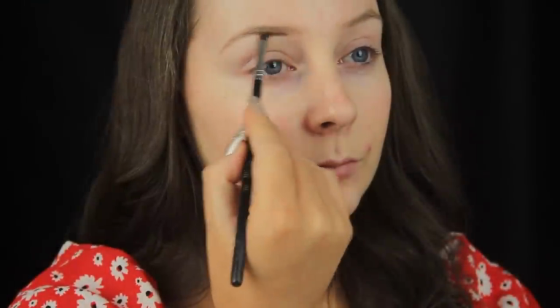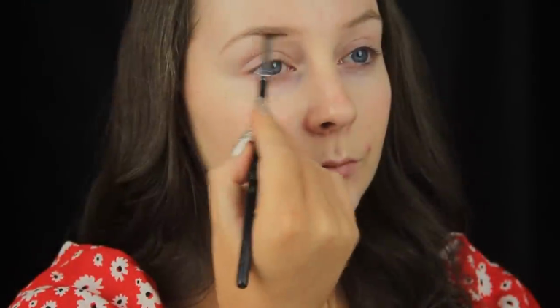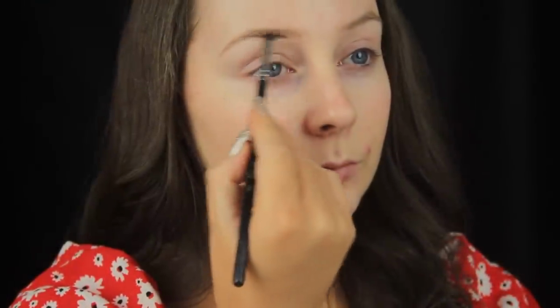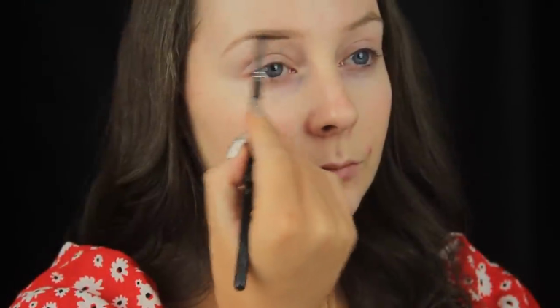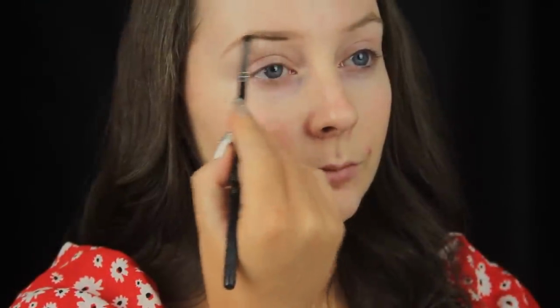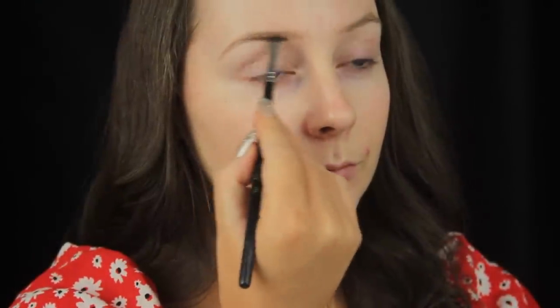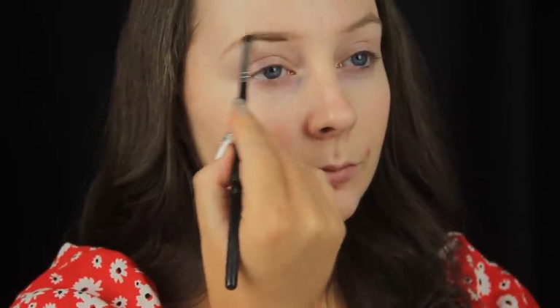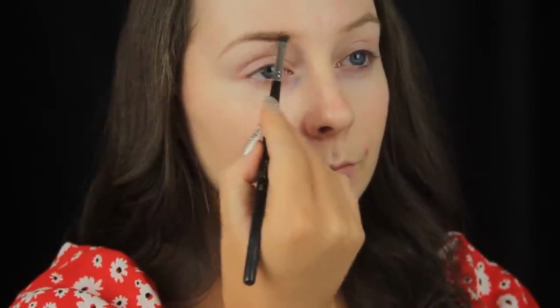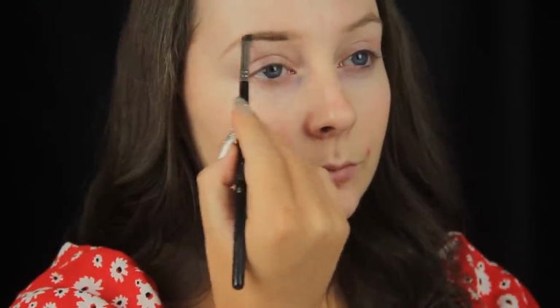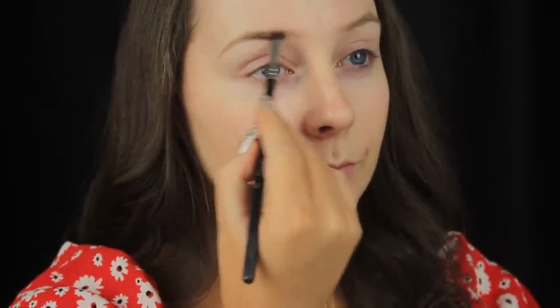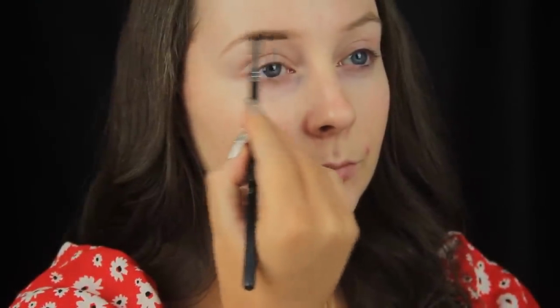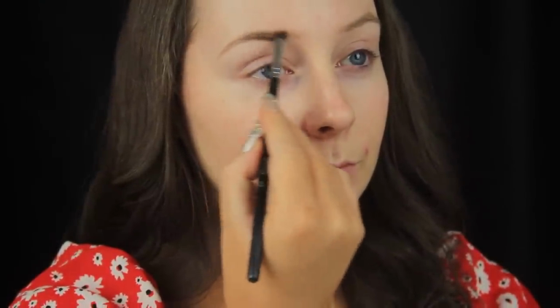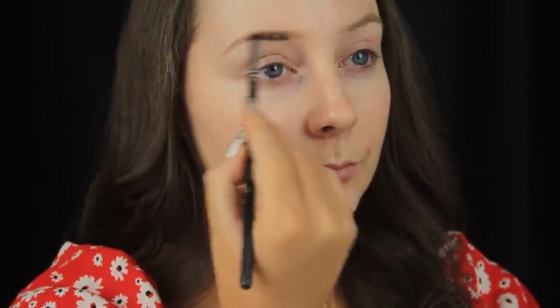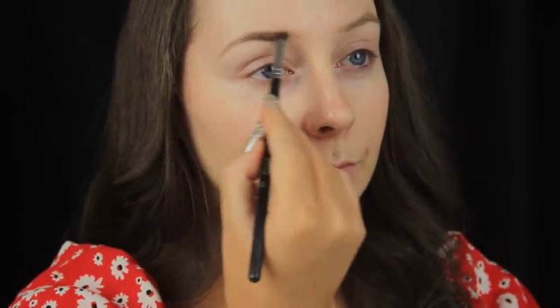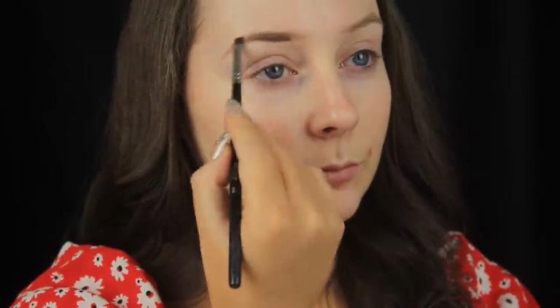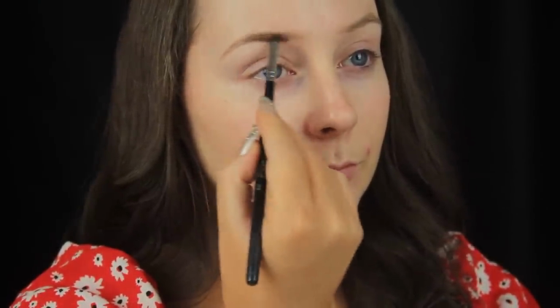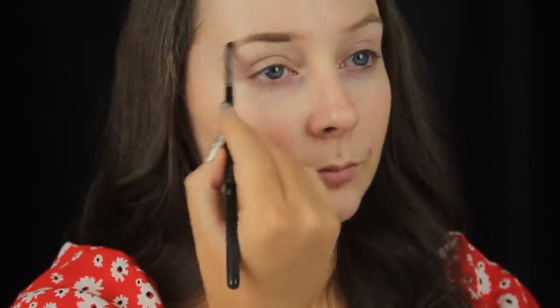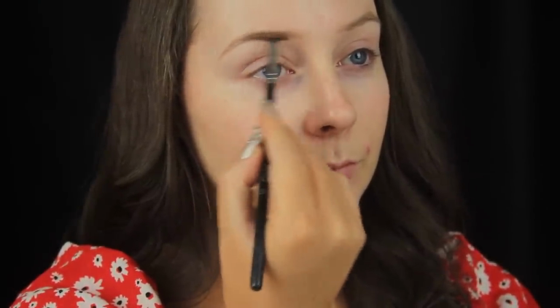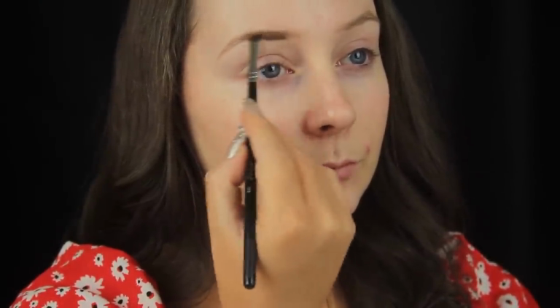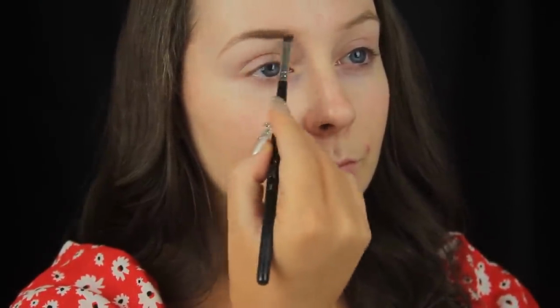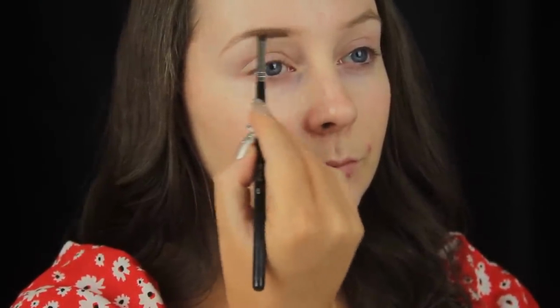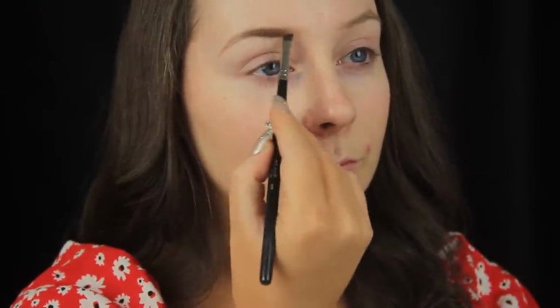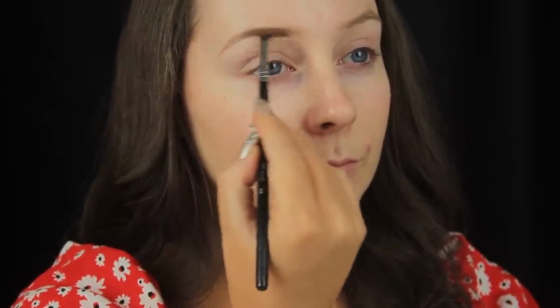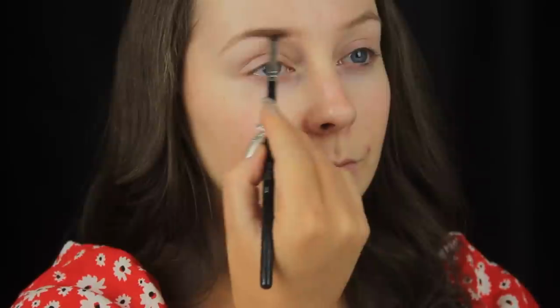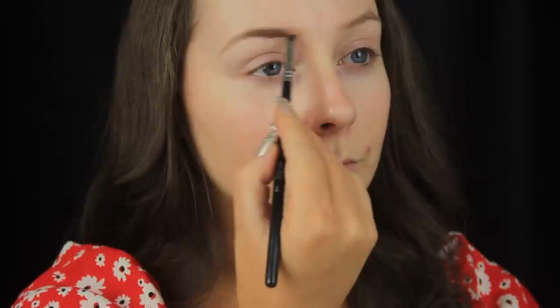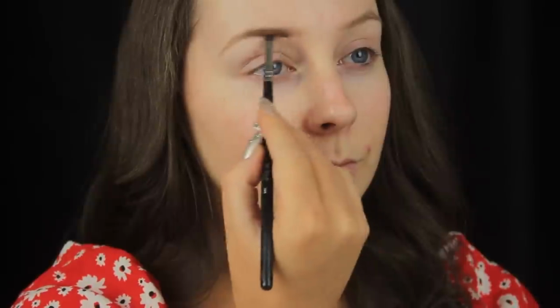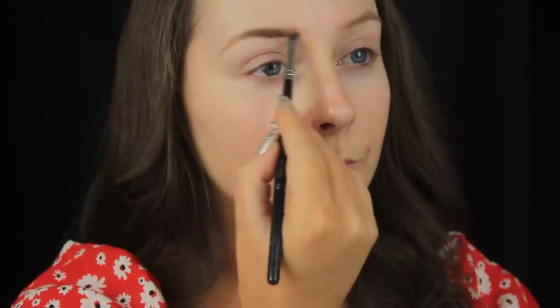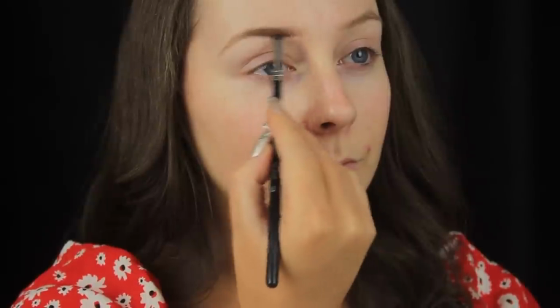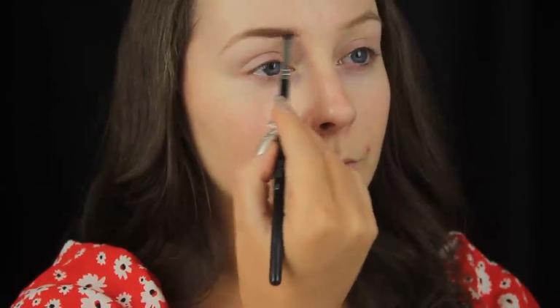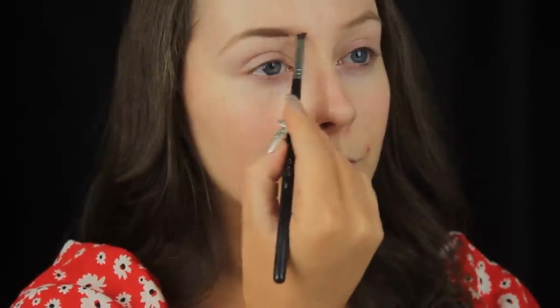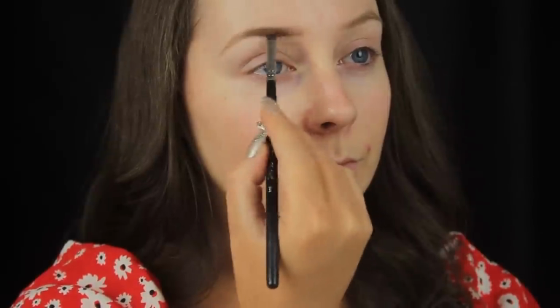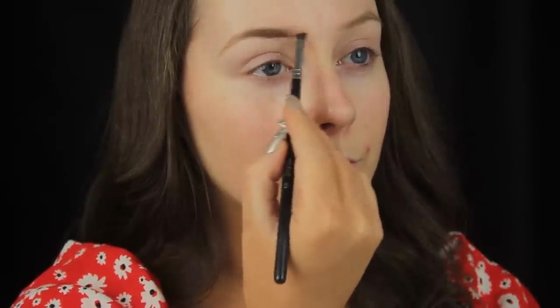I always wear my makeup quite heavy regardless of occasion — it's just my style and what makes me feel most confident.